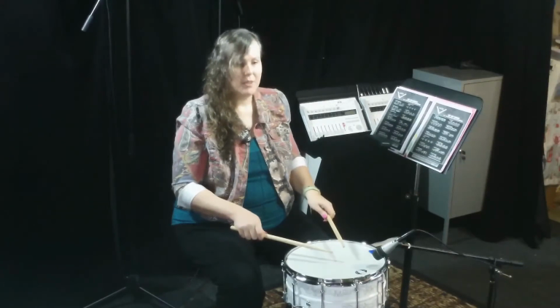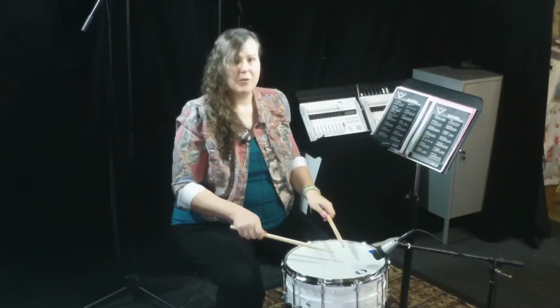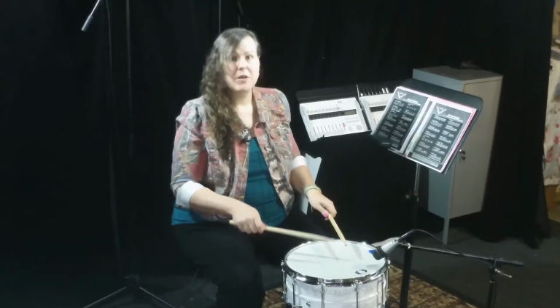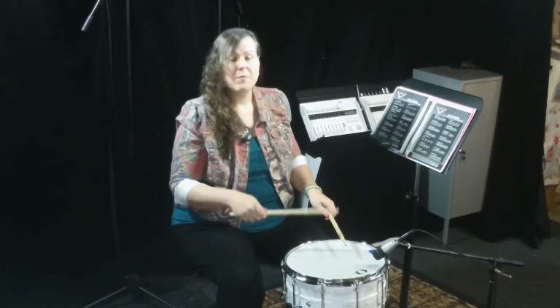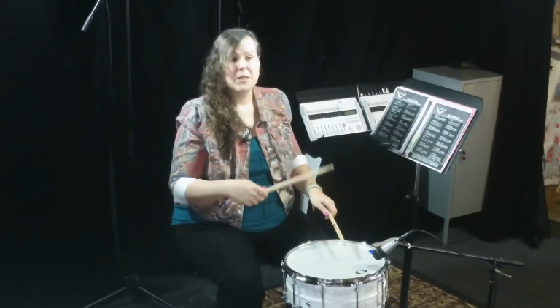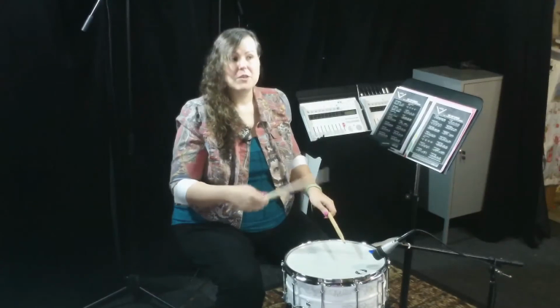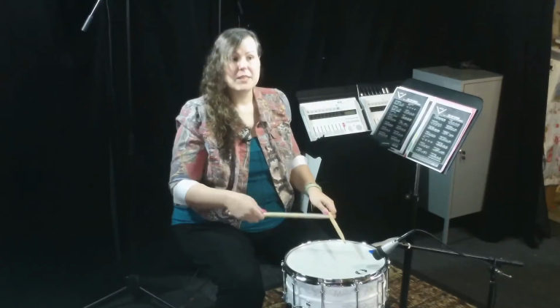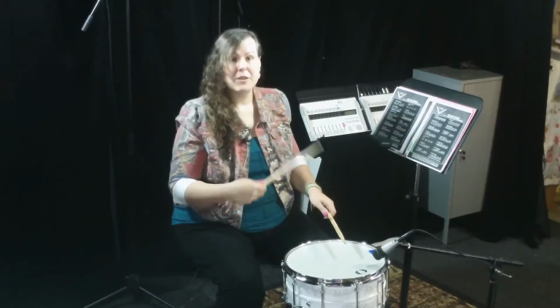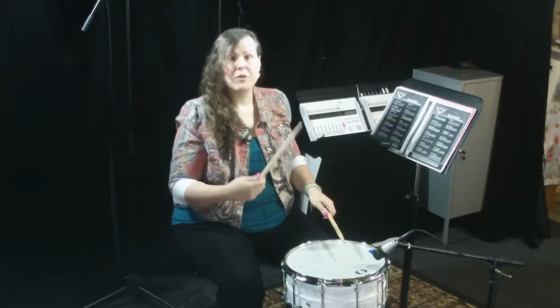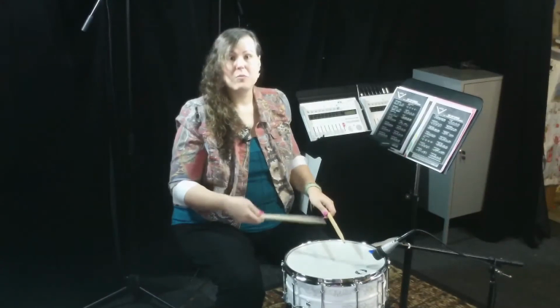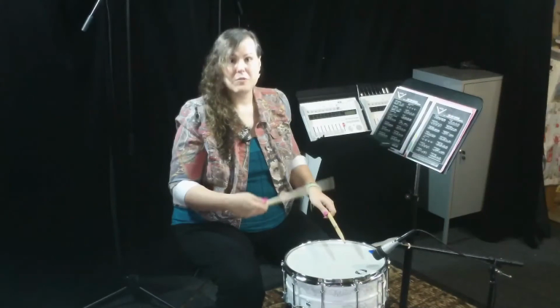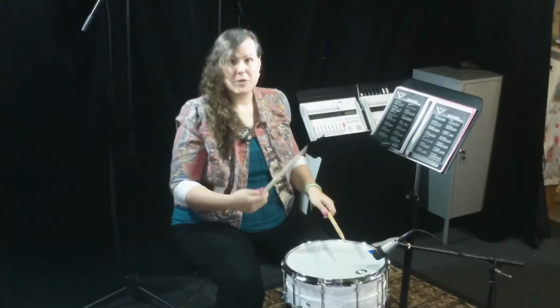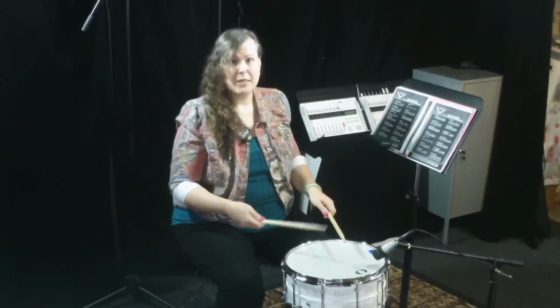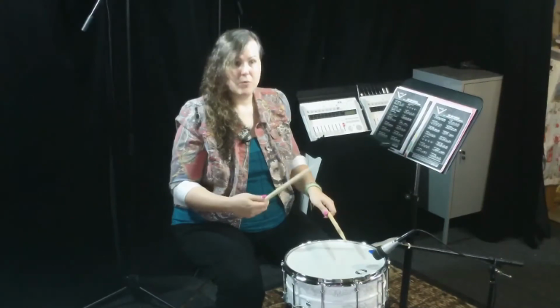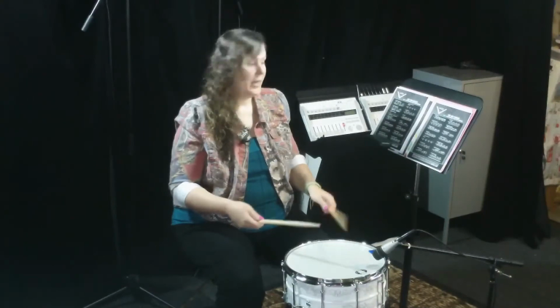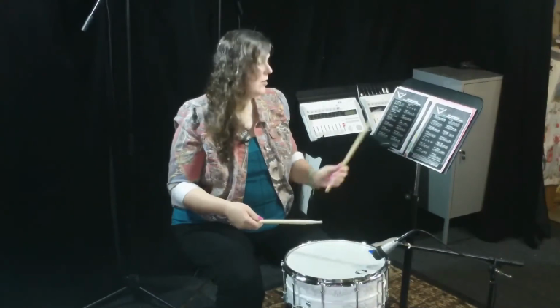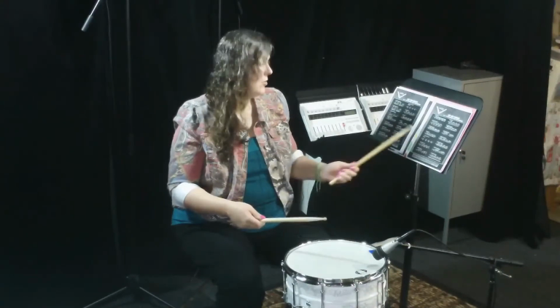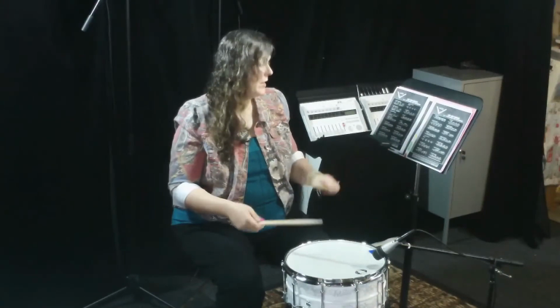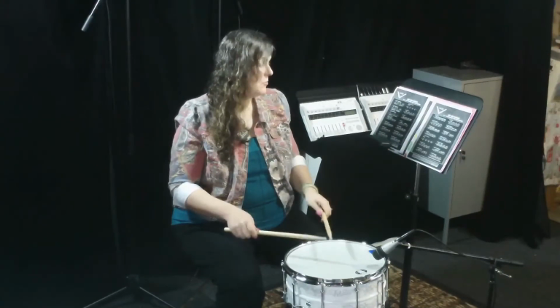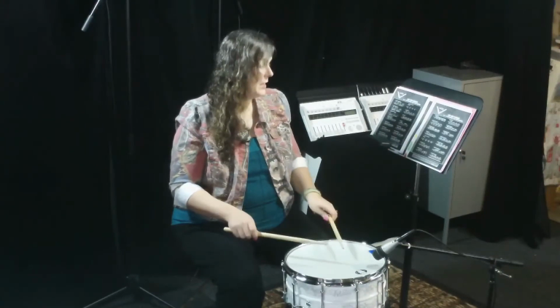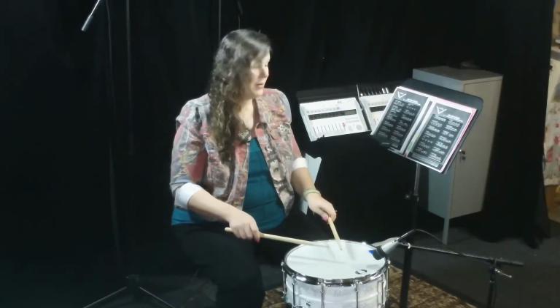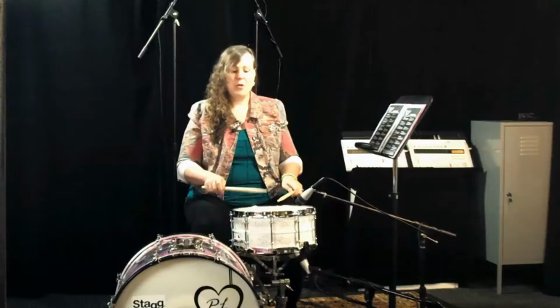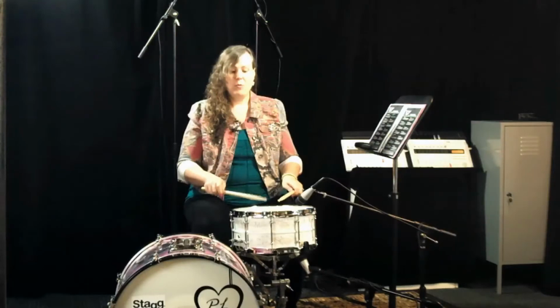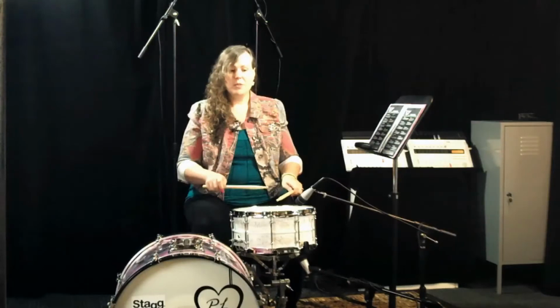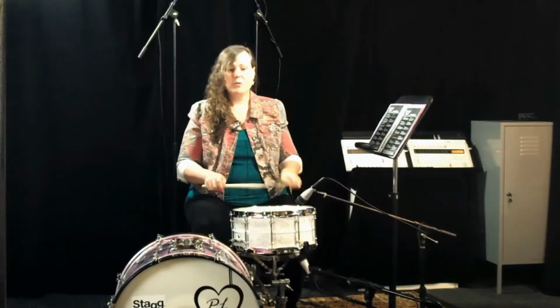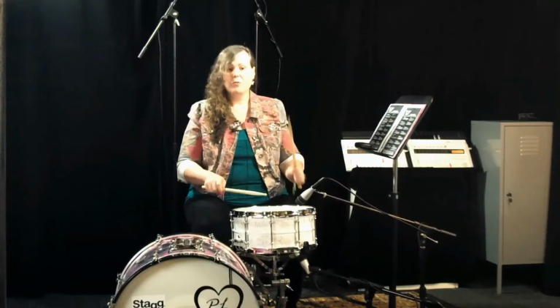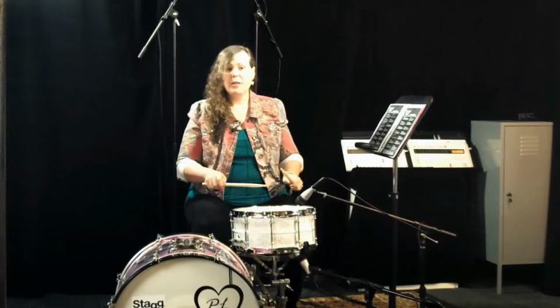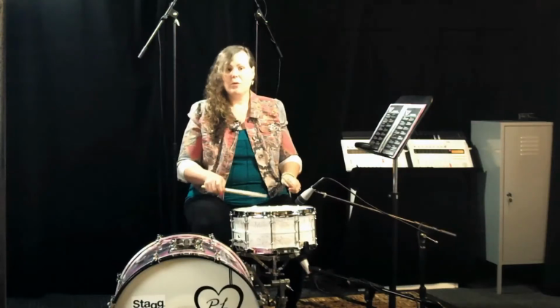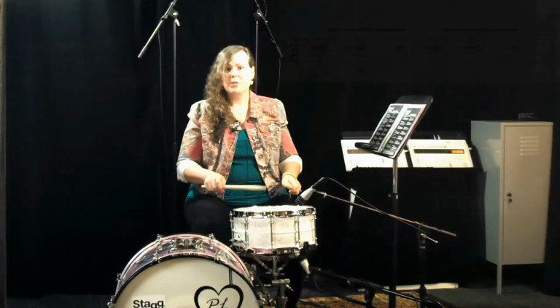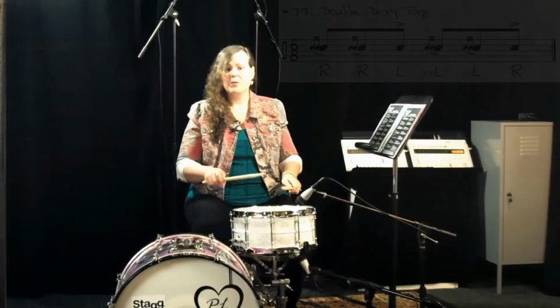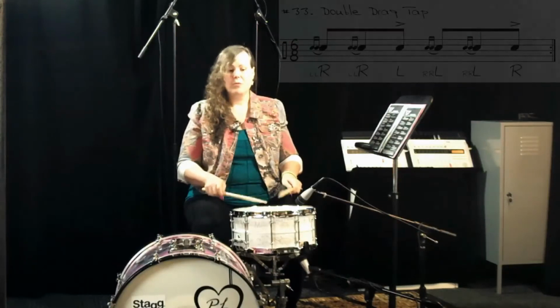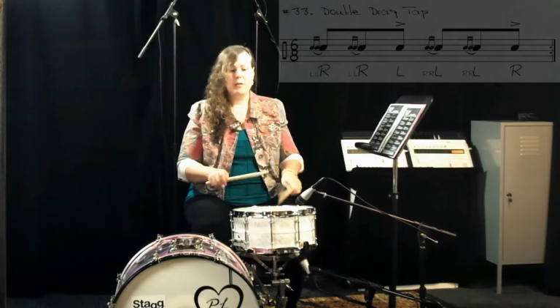So it's going to sound like a group of three, the way it's written here. One, two, three. One, two, three.